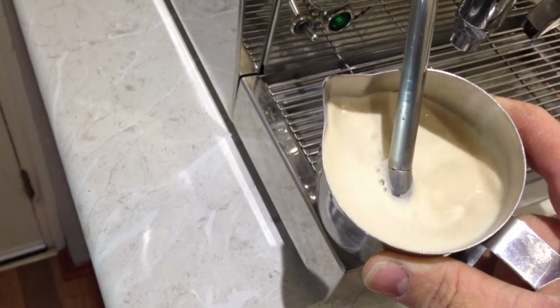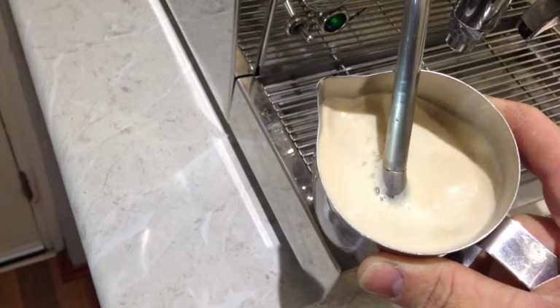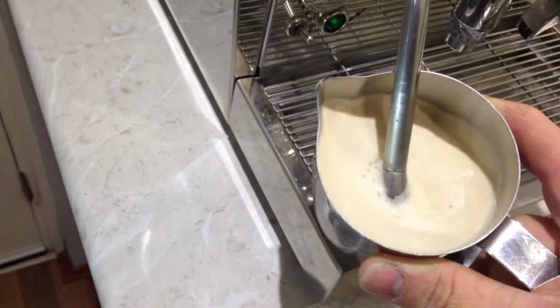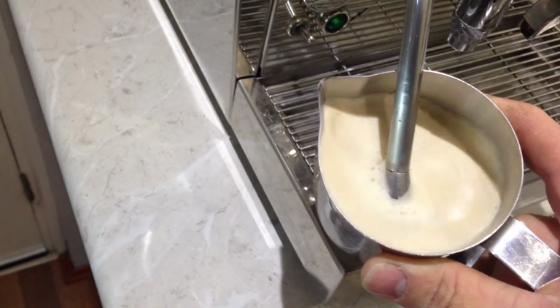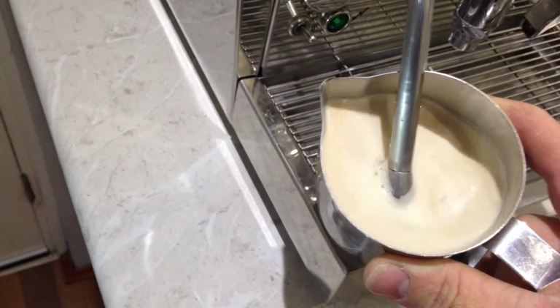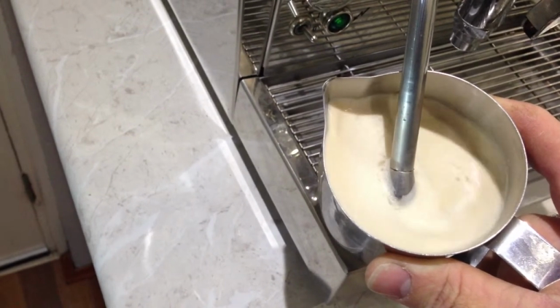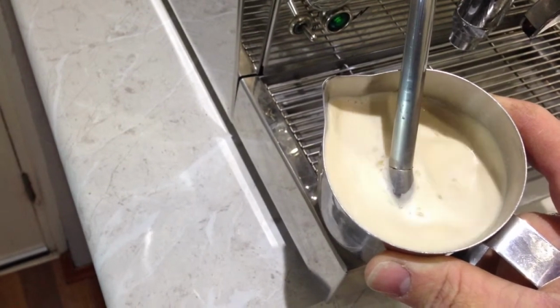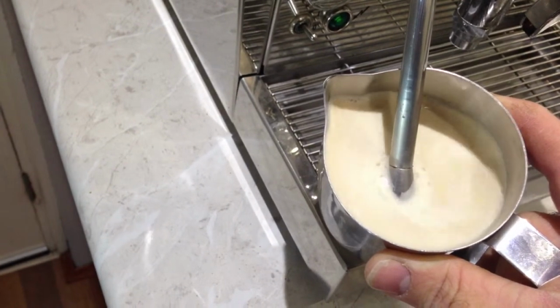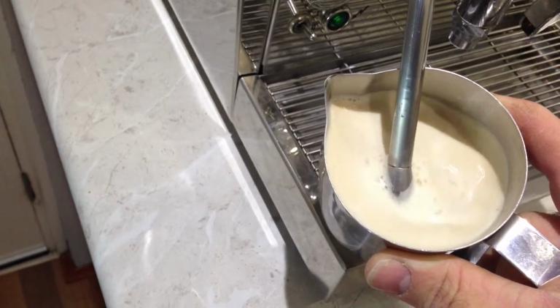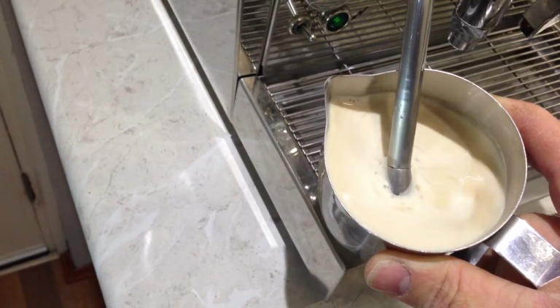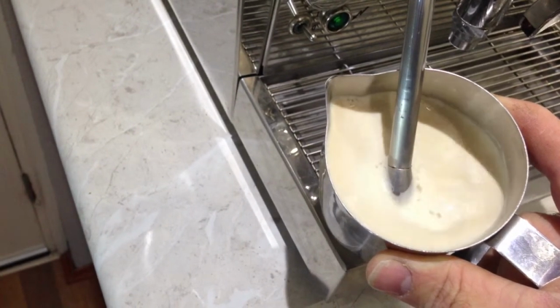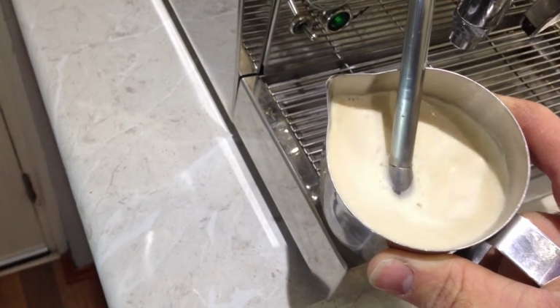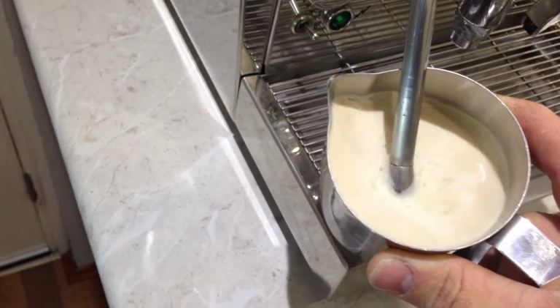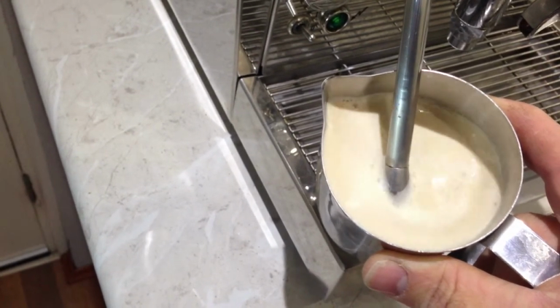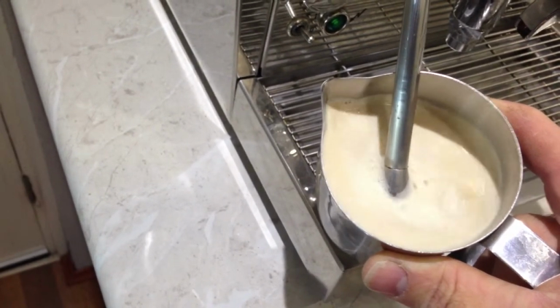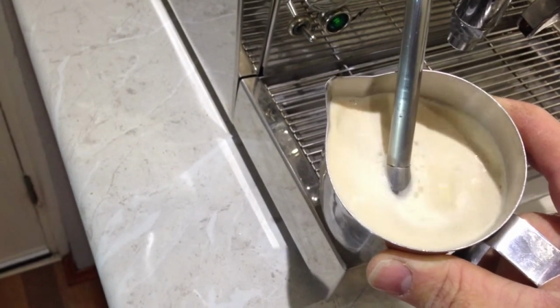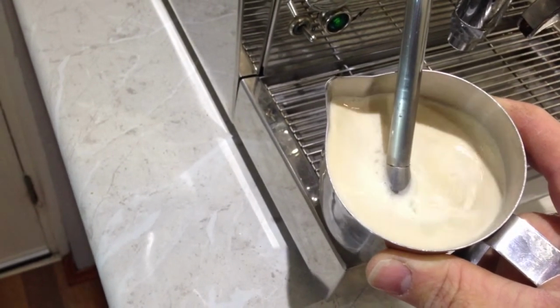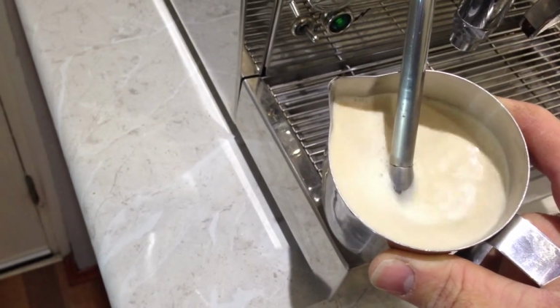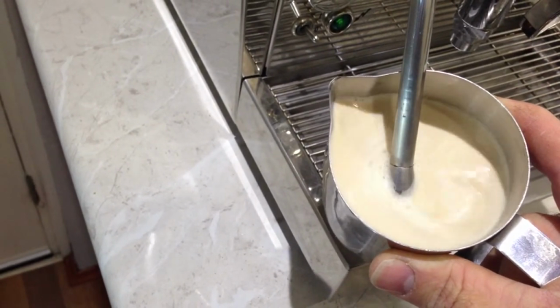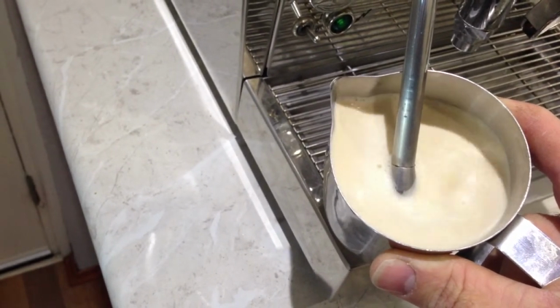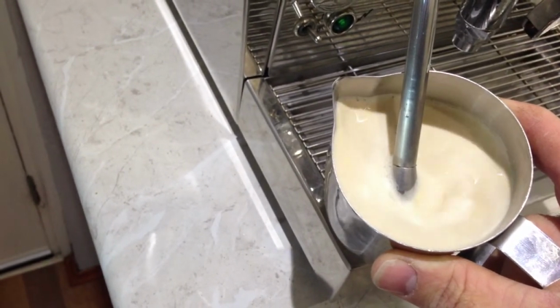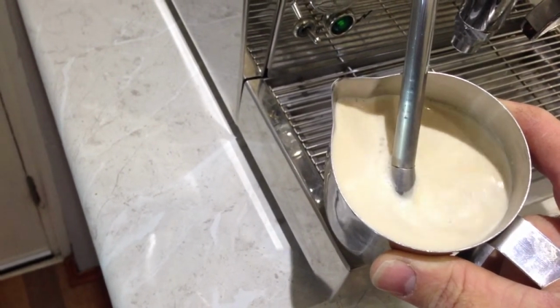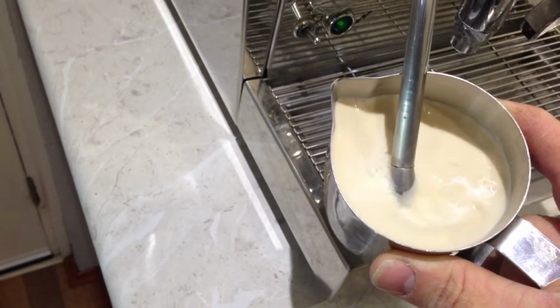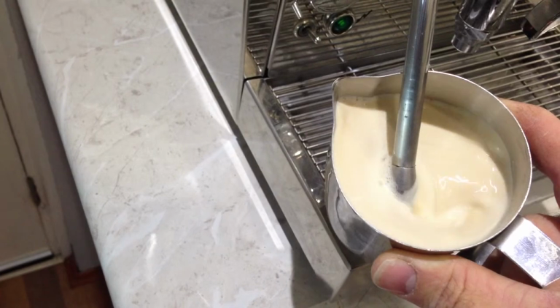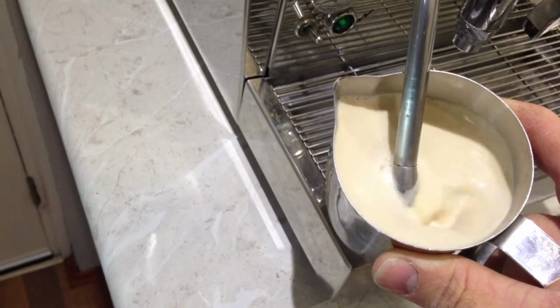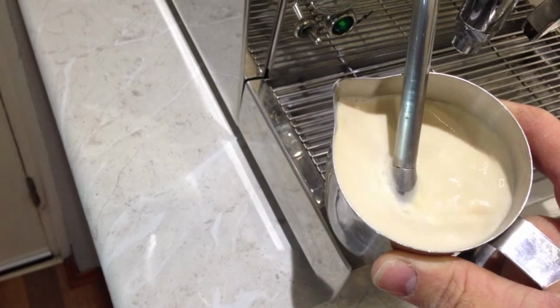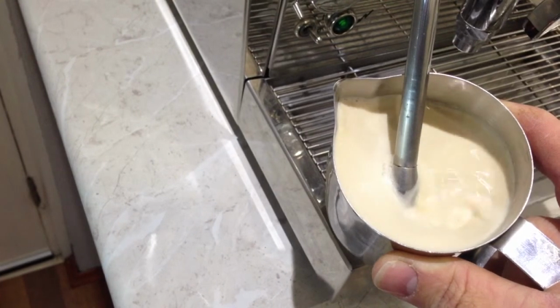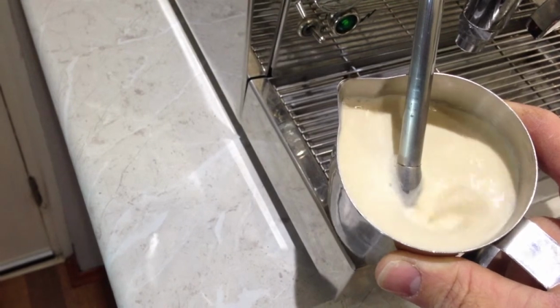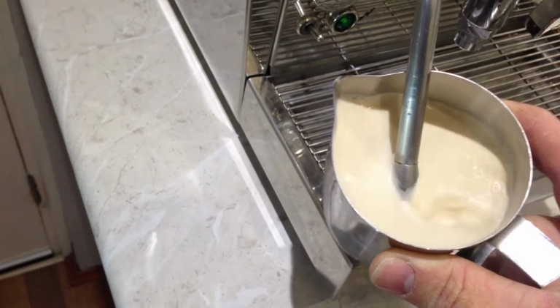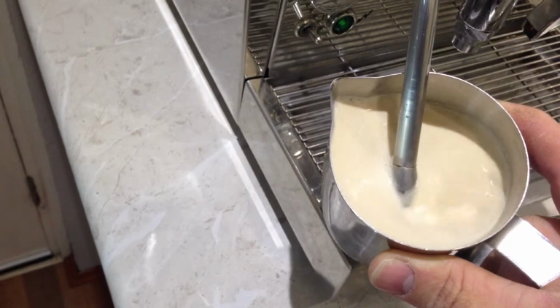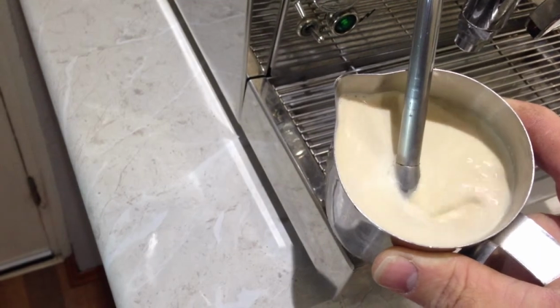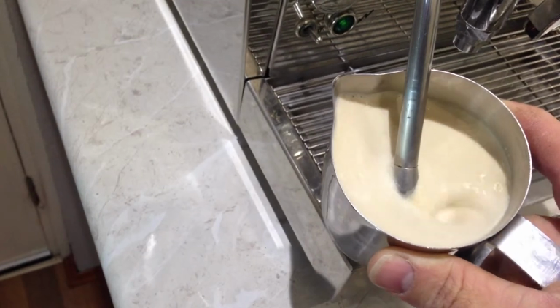Like I was saying earlier, you can do this in the microwave. I'd like to do it in a cup now like this.